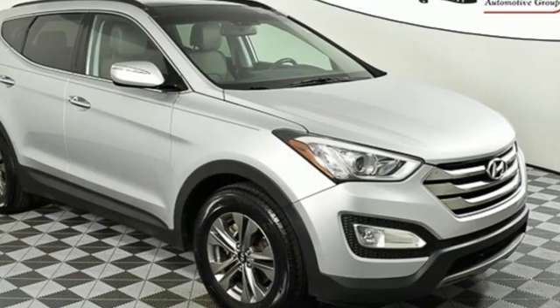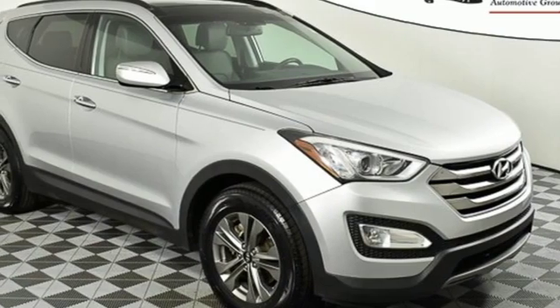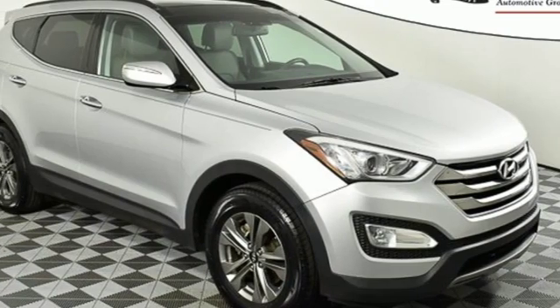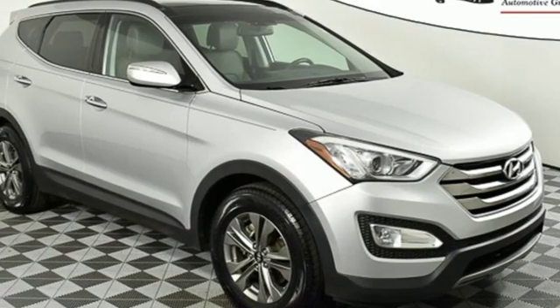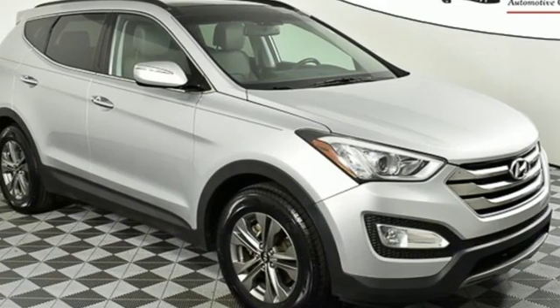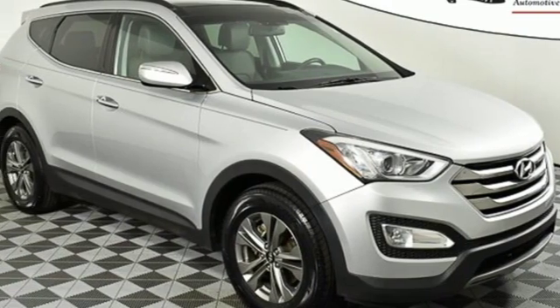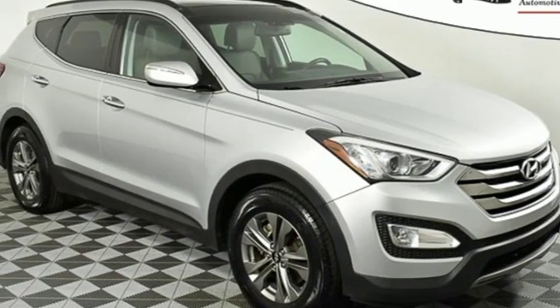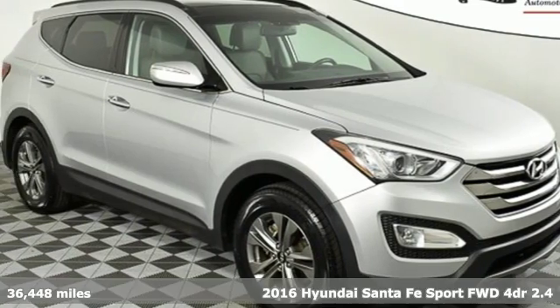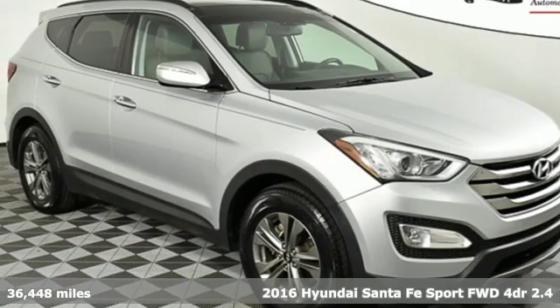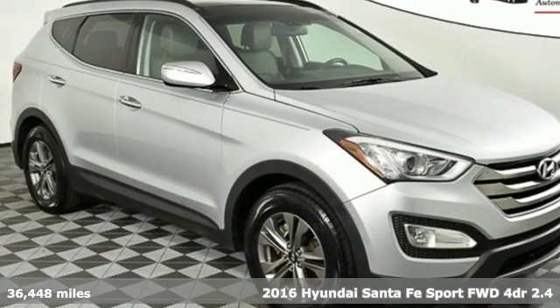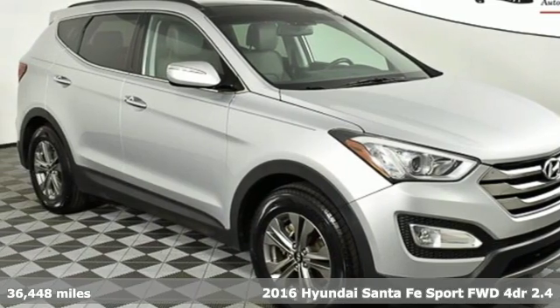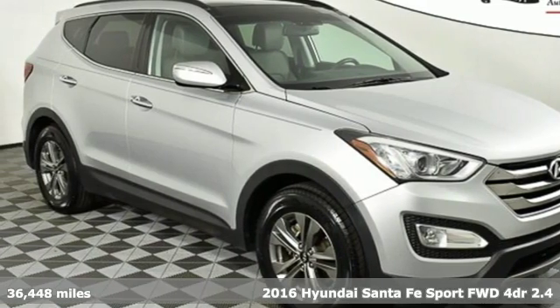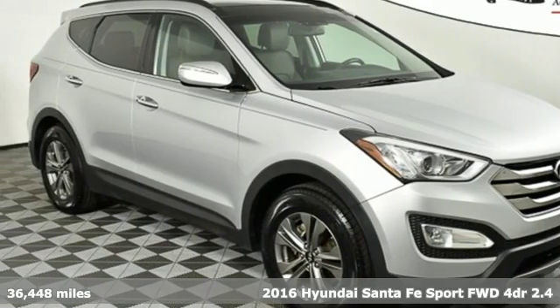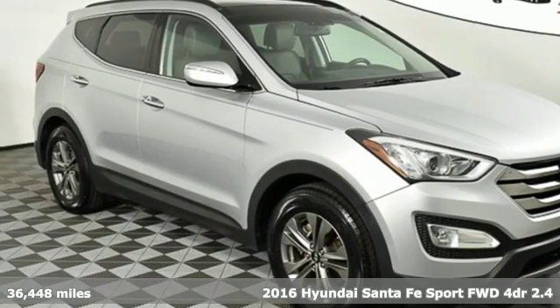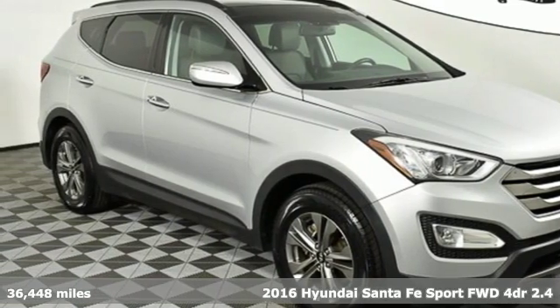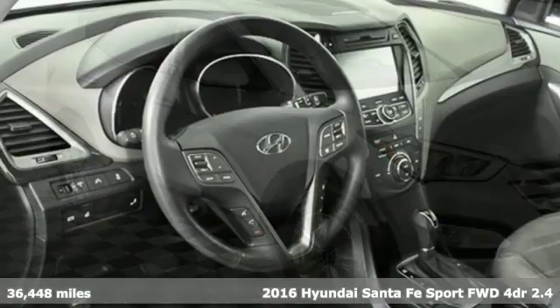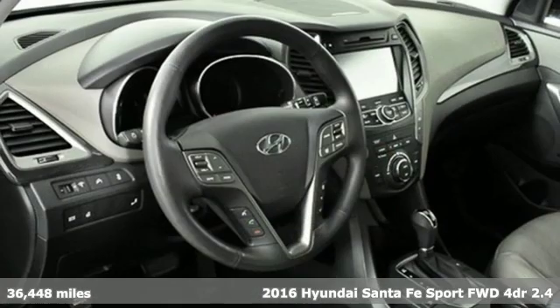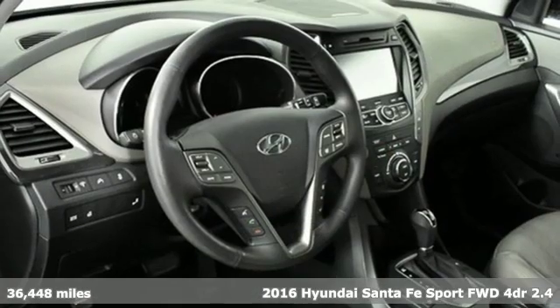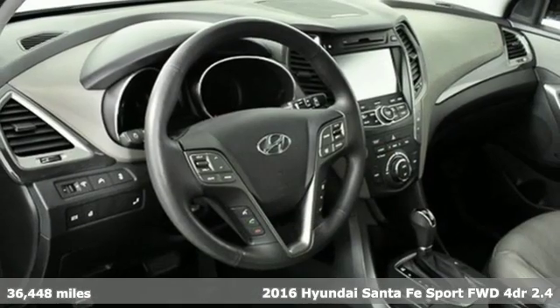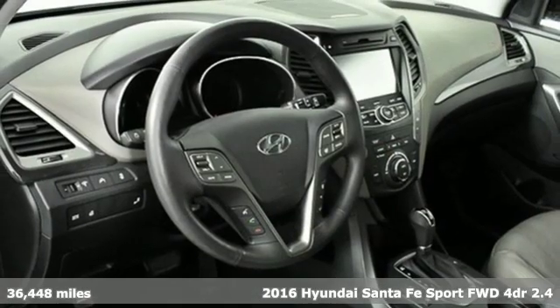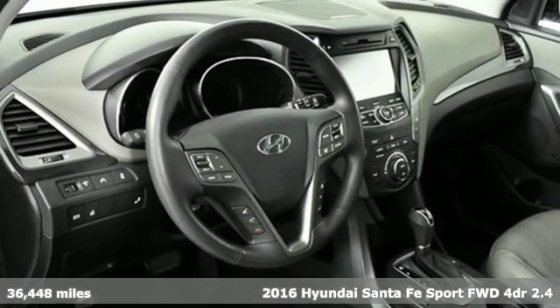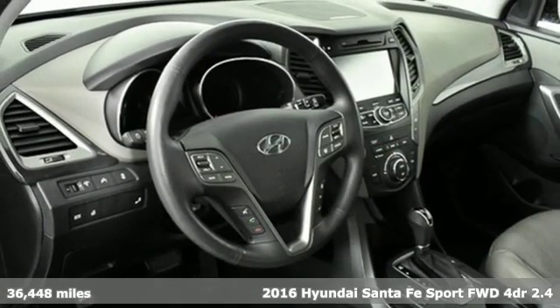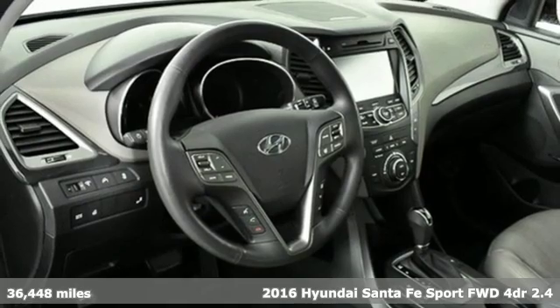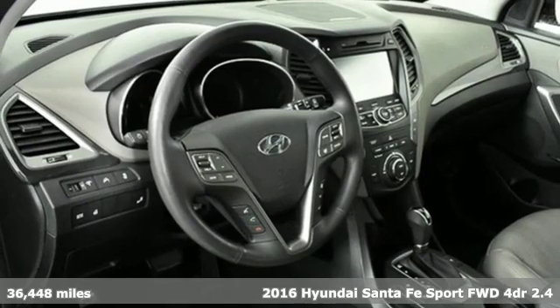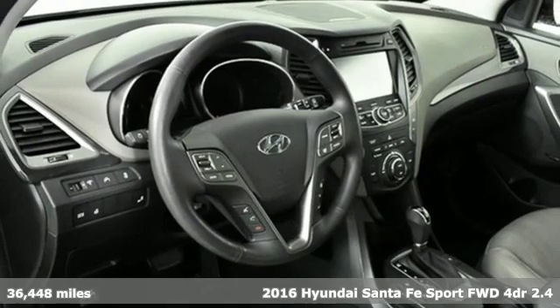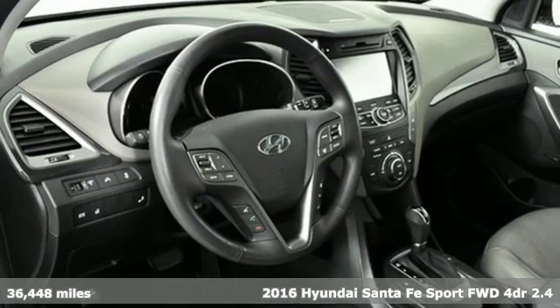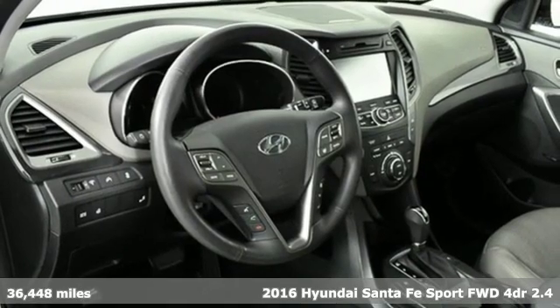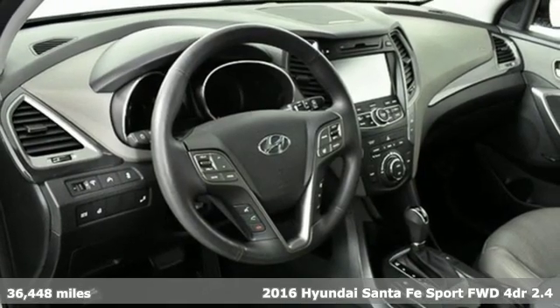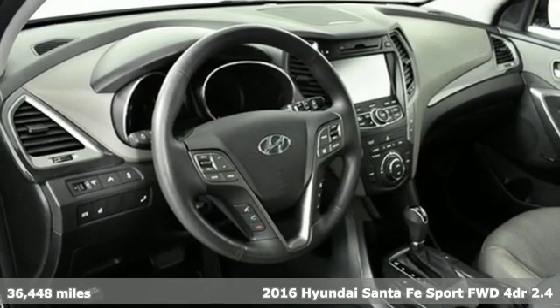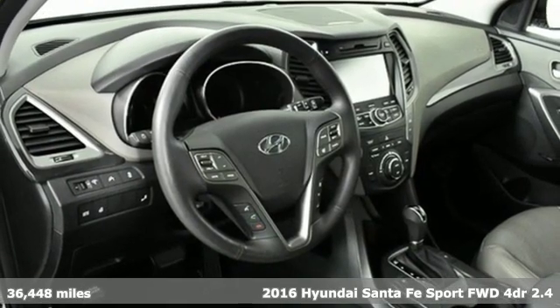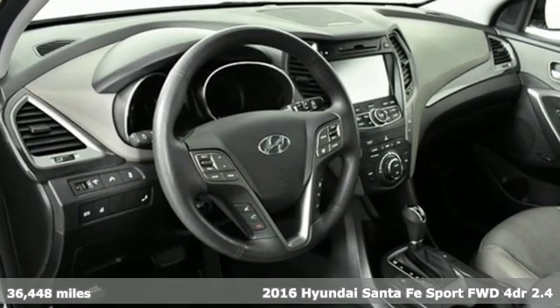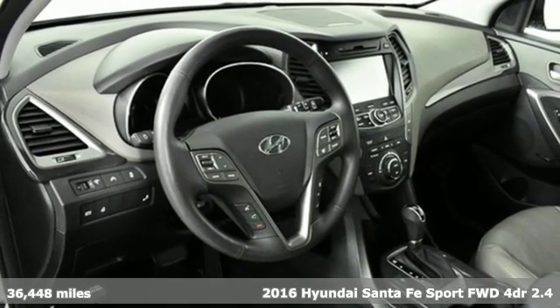It's a 2016 Hyundai Santa Fe Sport. Challenging convention to find a better way — it's the Hyundai way.